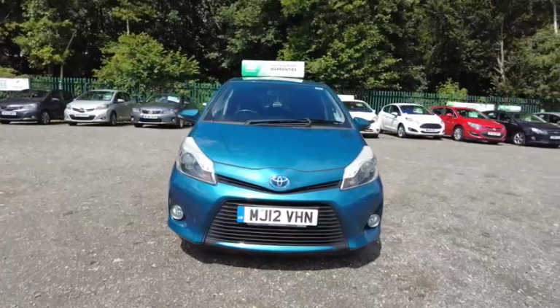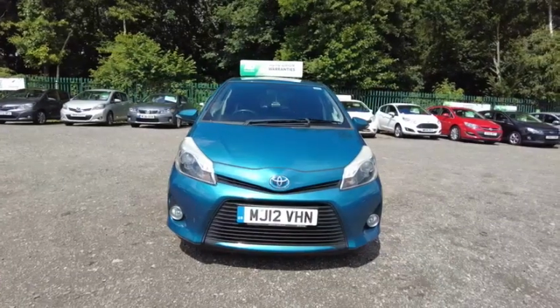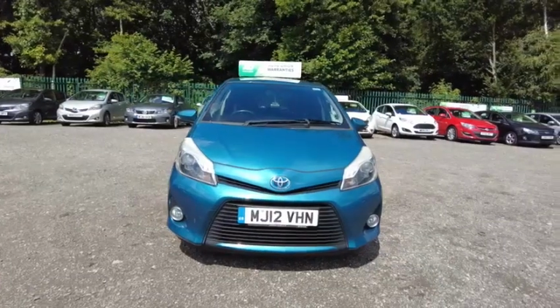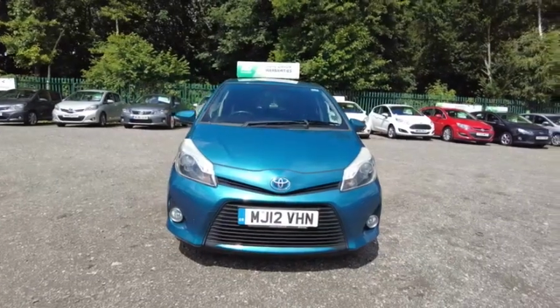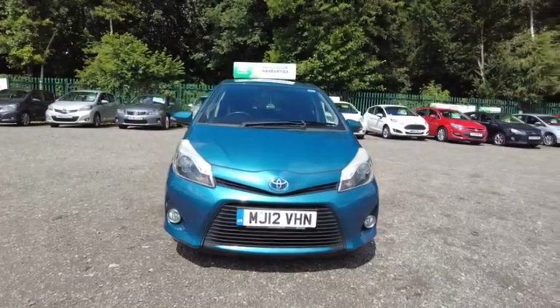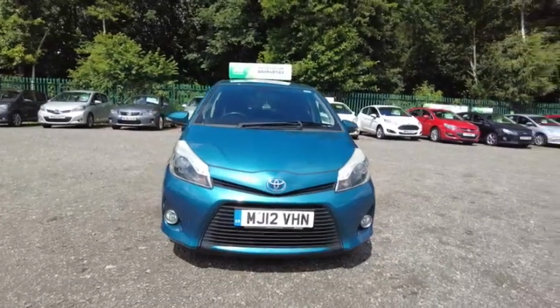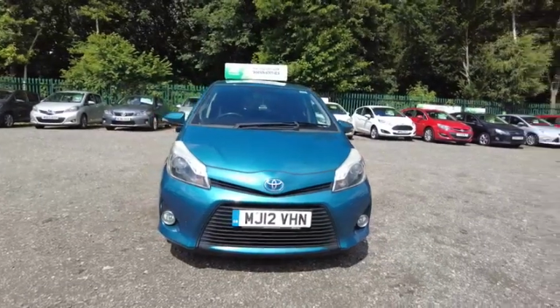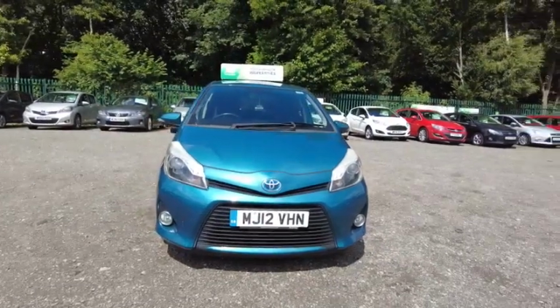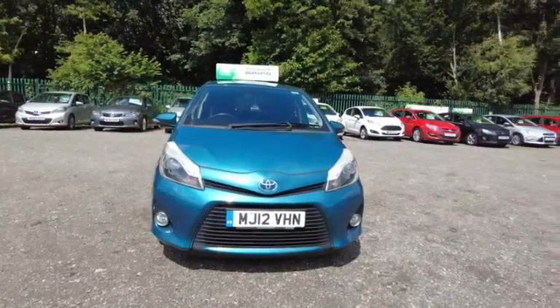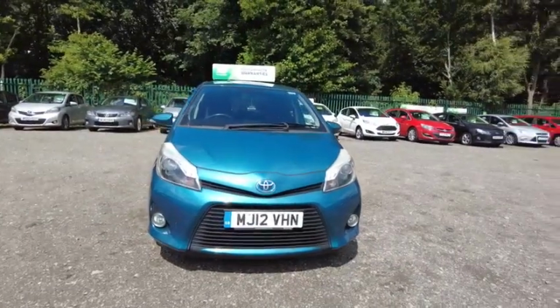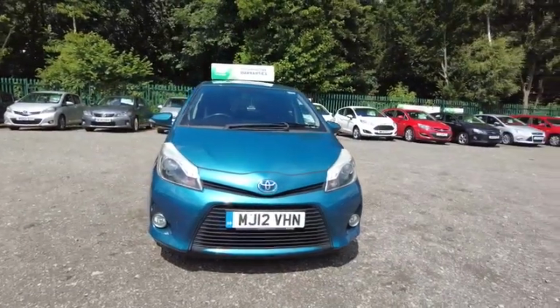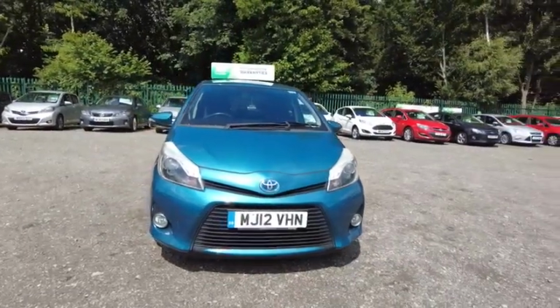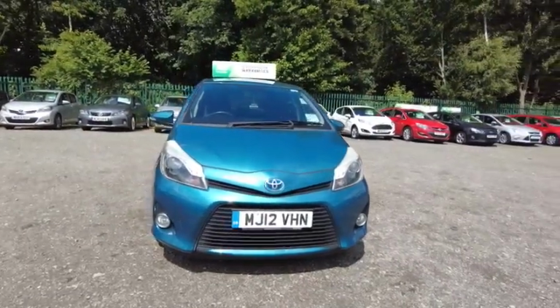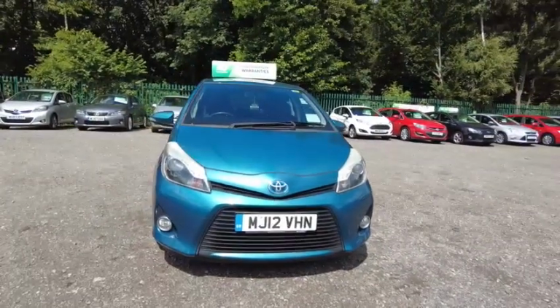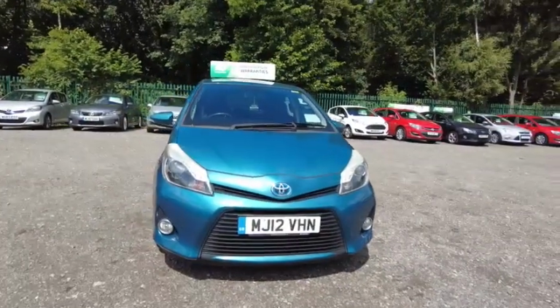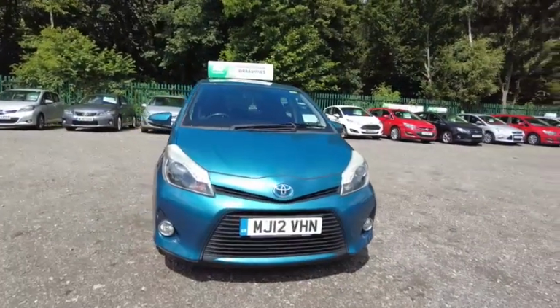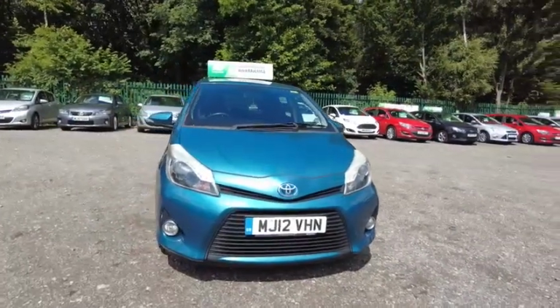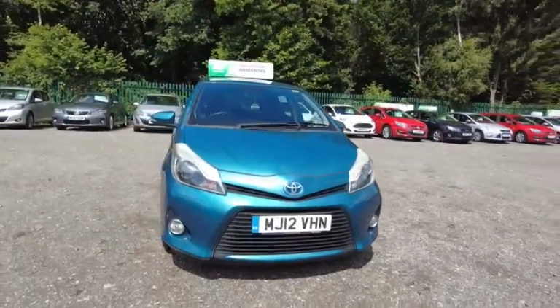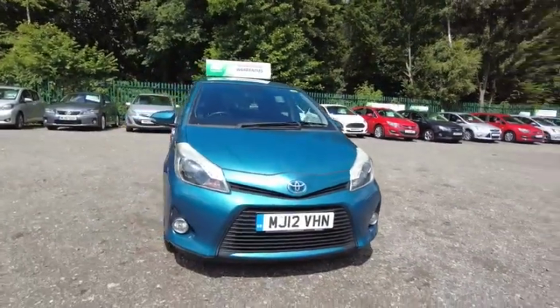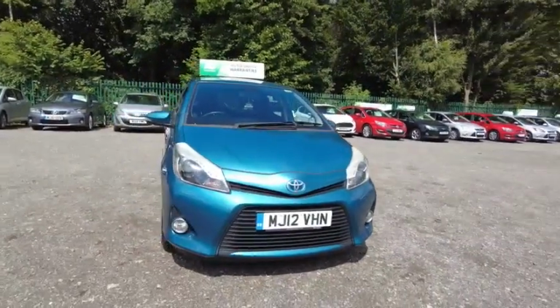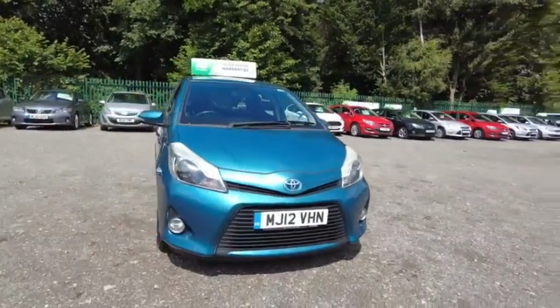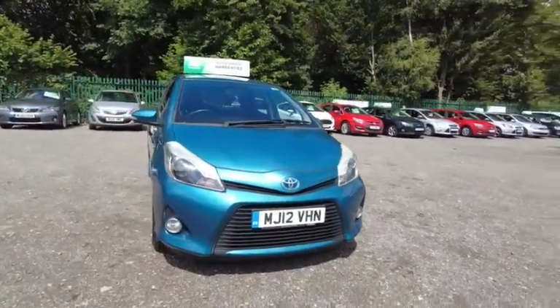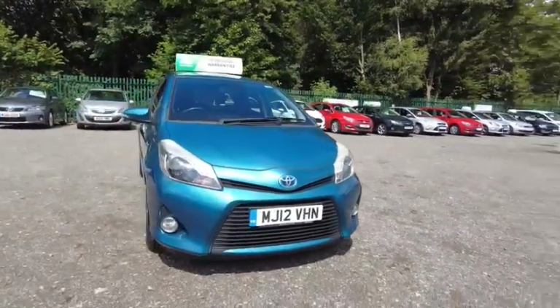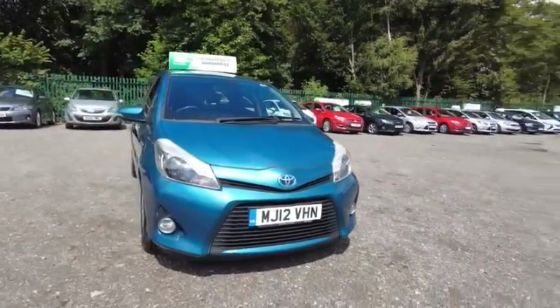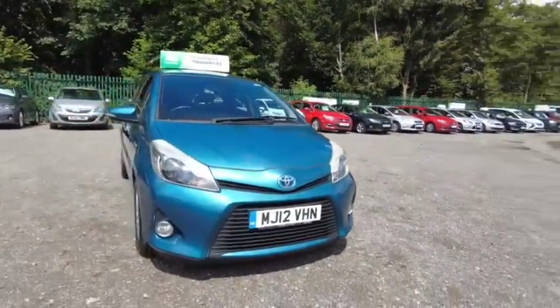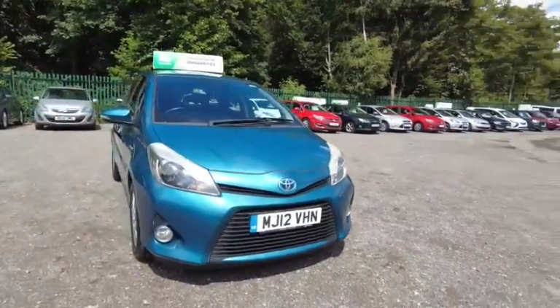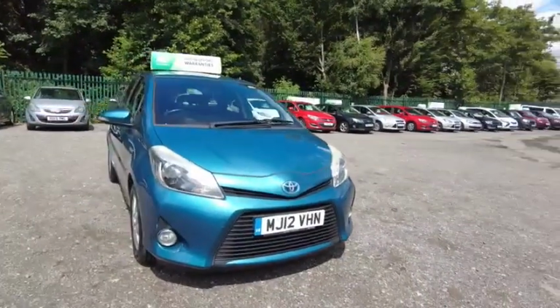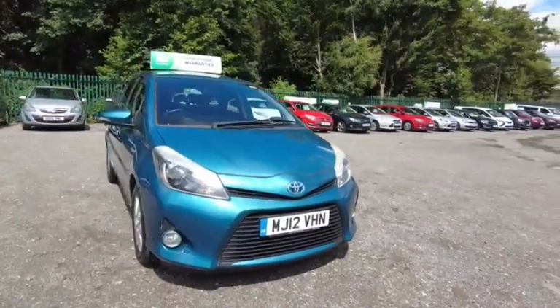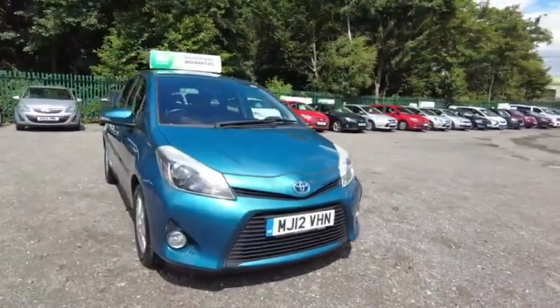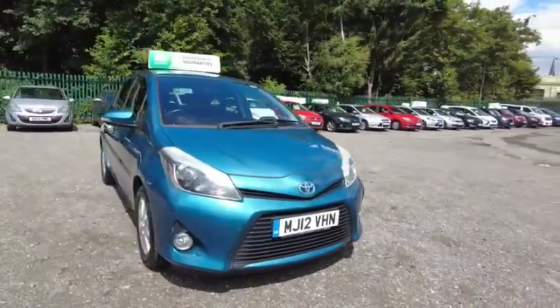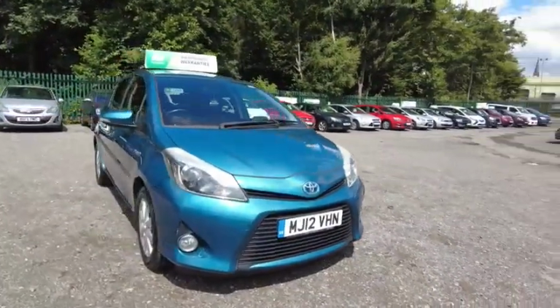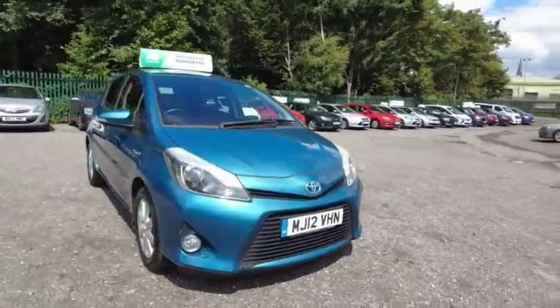Welcome to Cheshire Car Motors. Today we have a Toyota Yaris Hybrid 1.5.